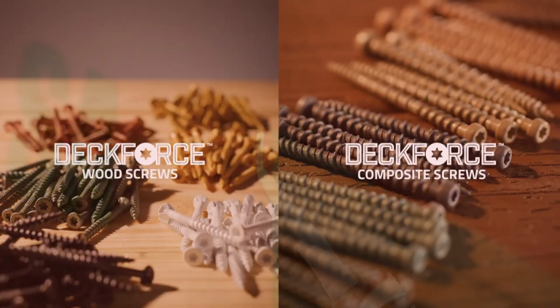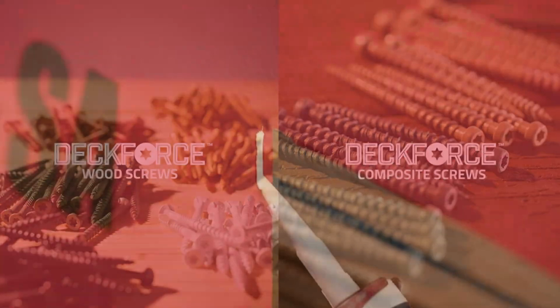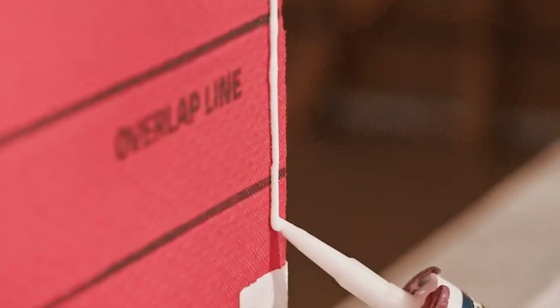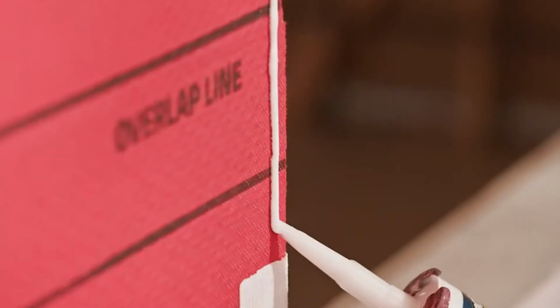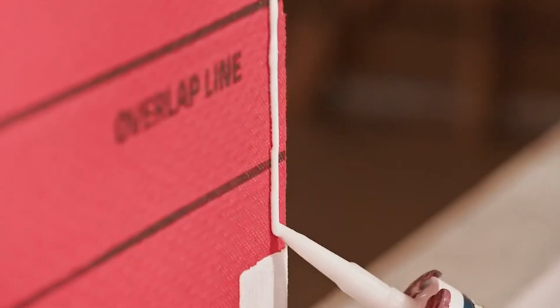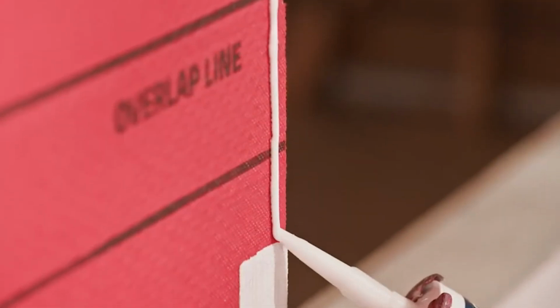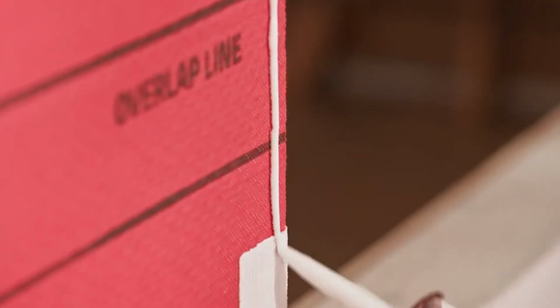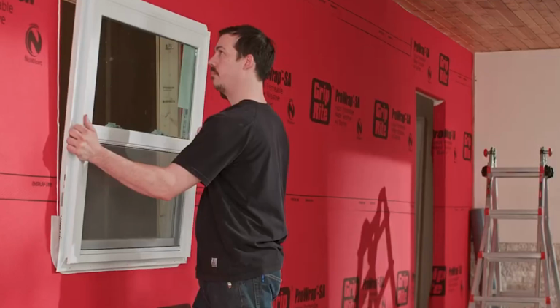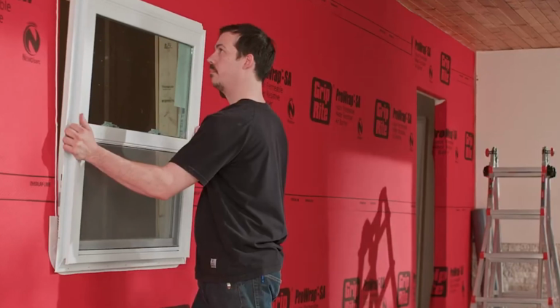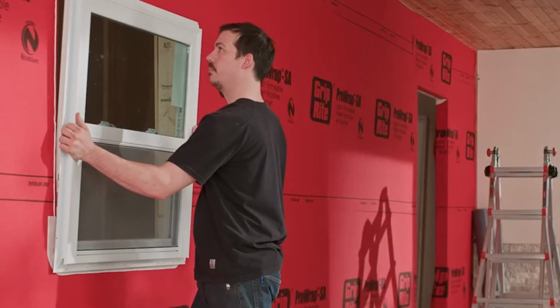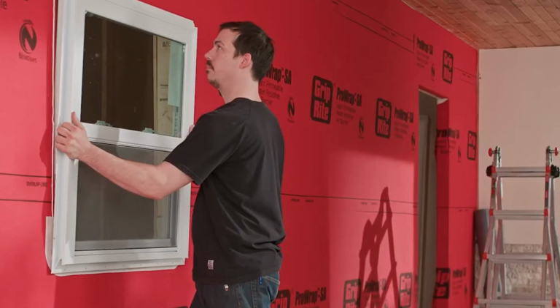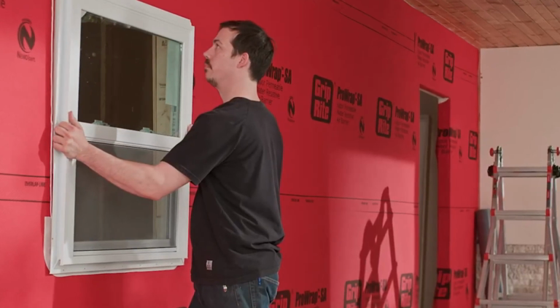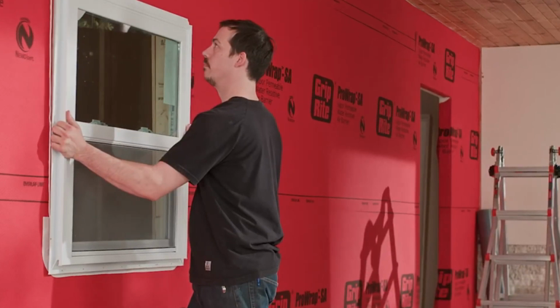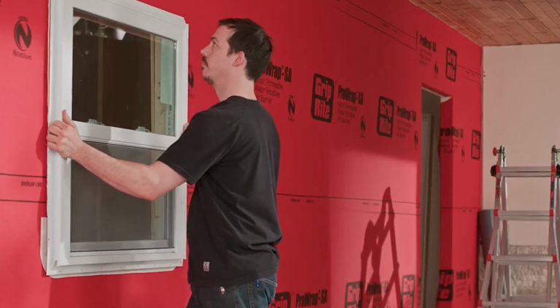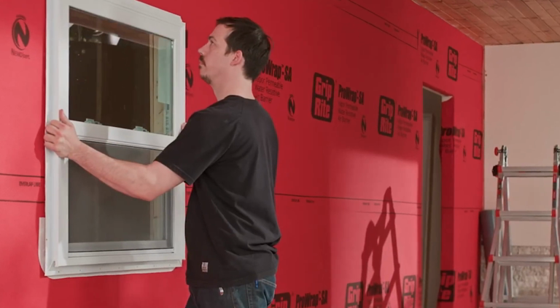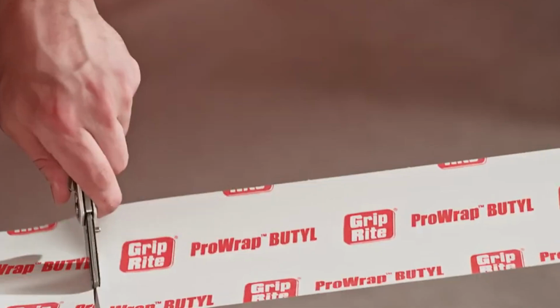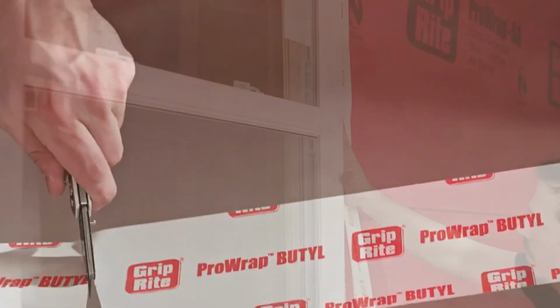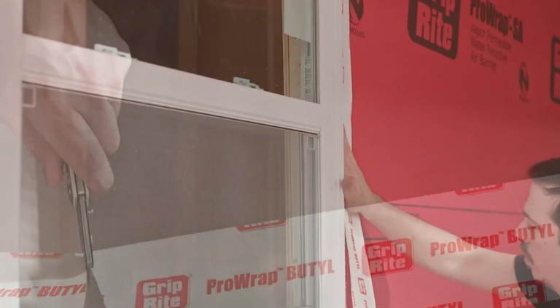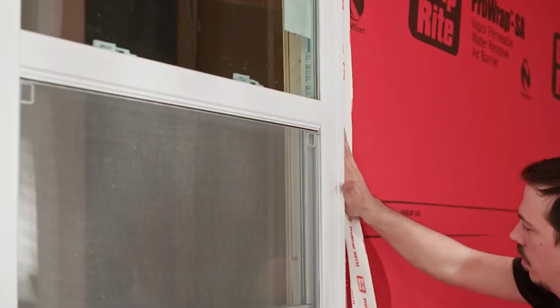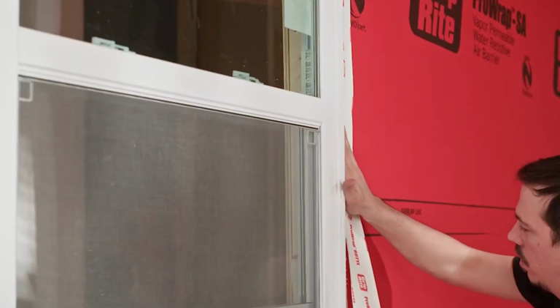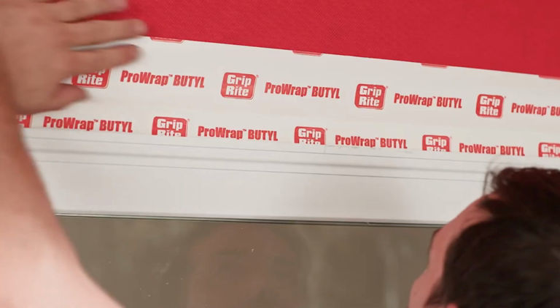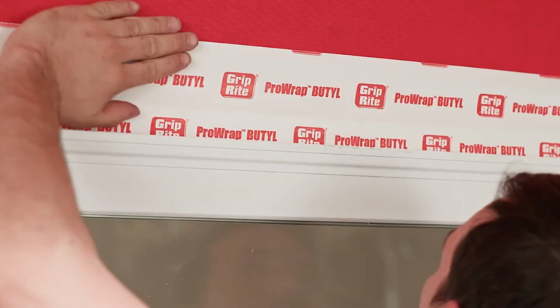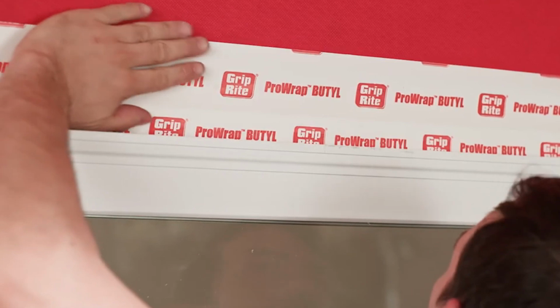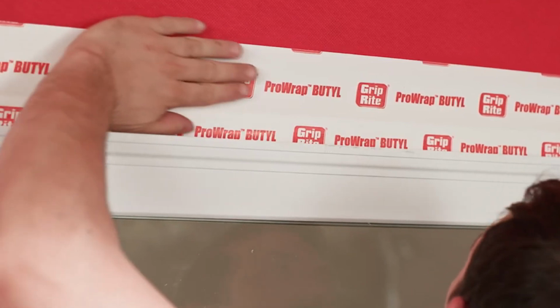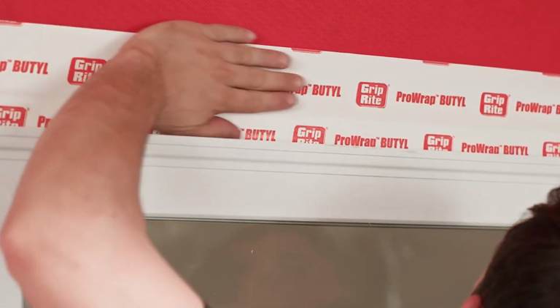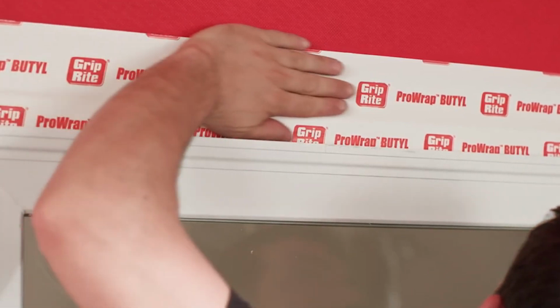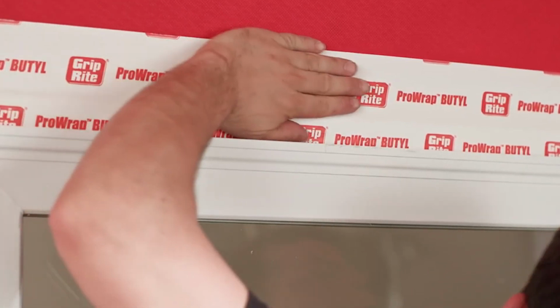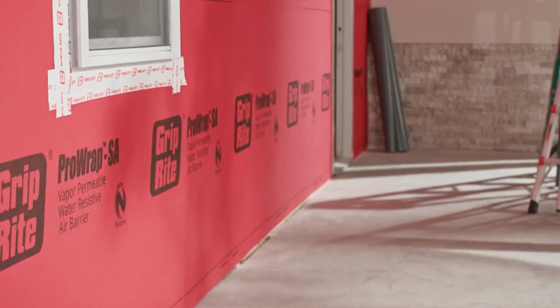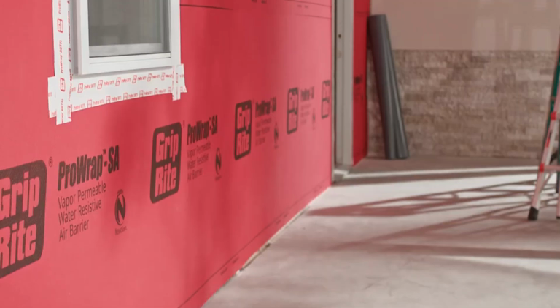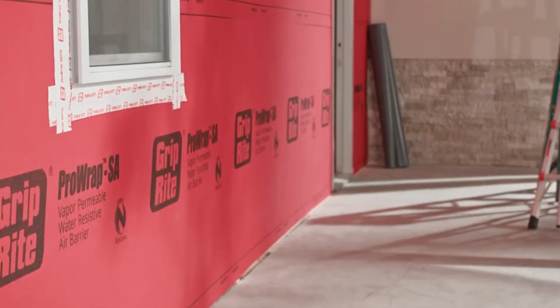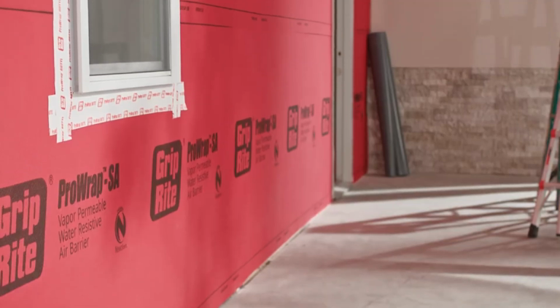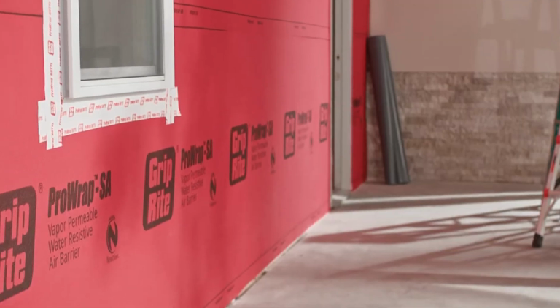Smart, strong, and simple. The GripRite Pro Wrap changes the way we build, one layer at a time.